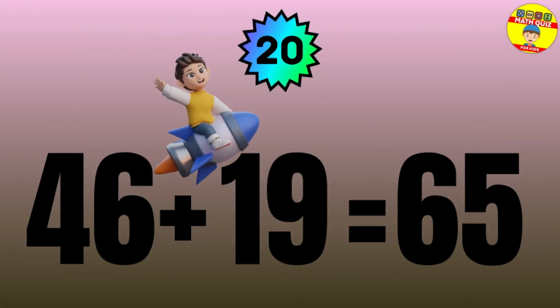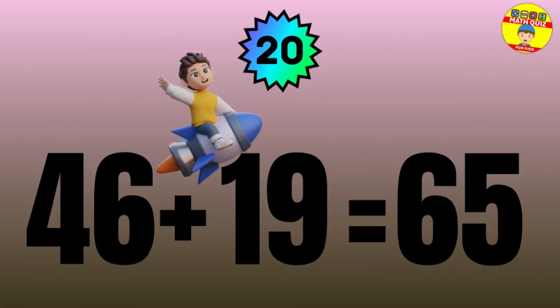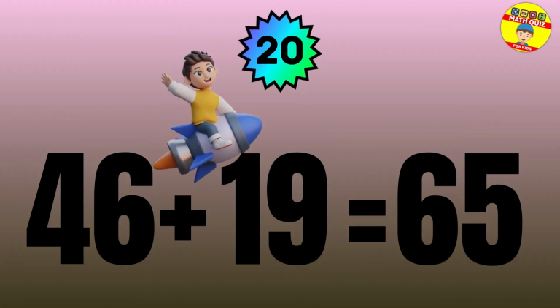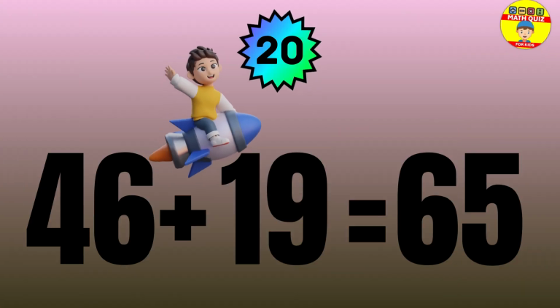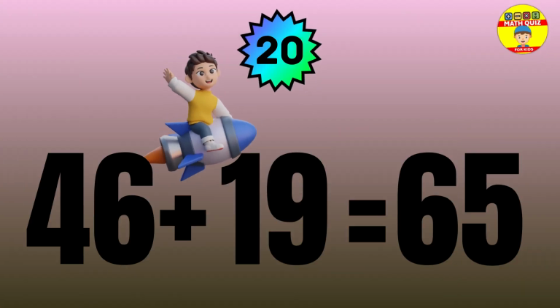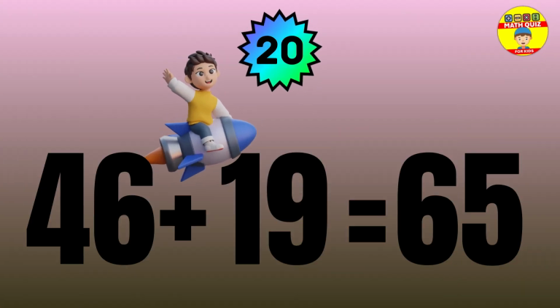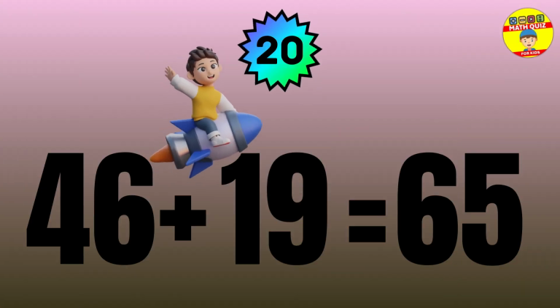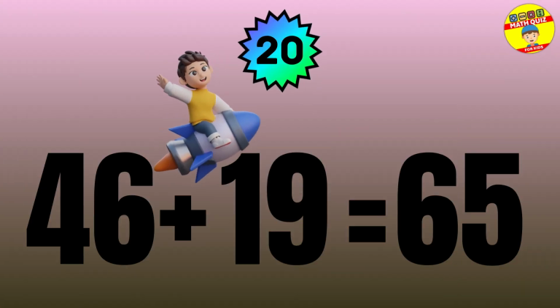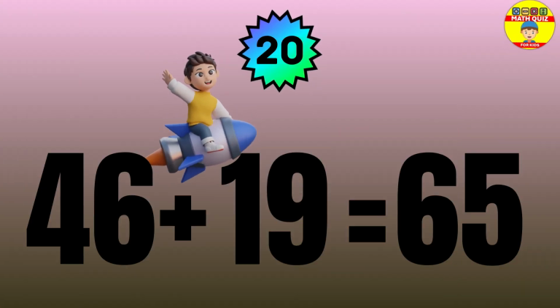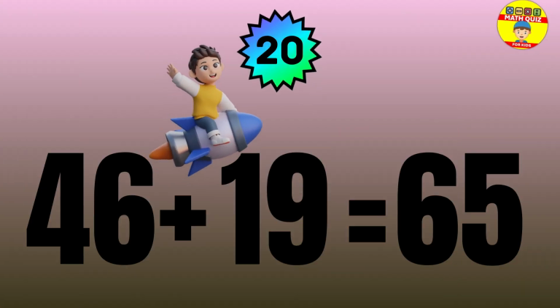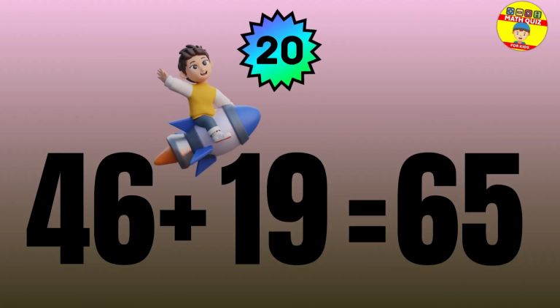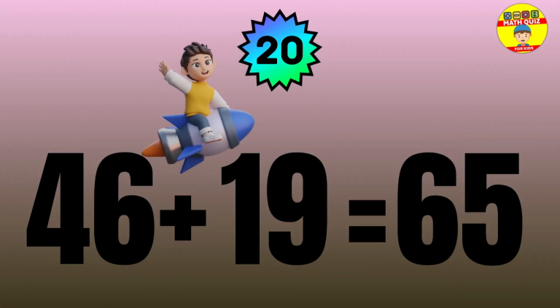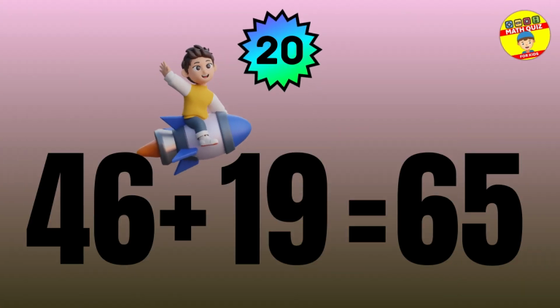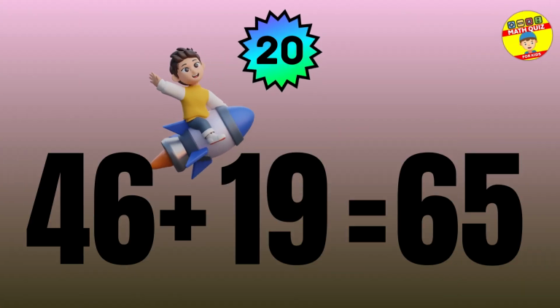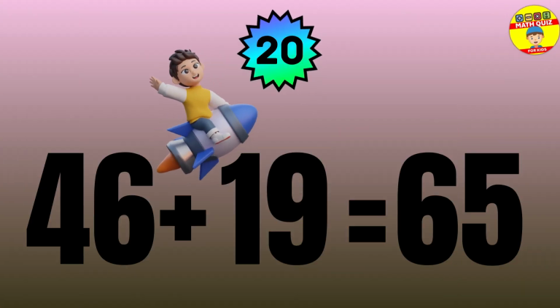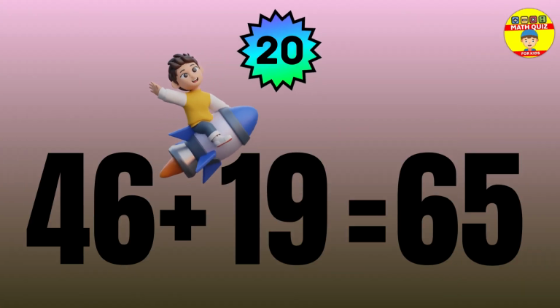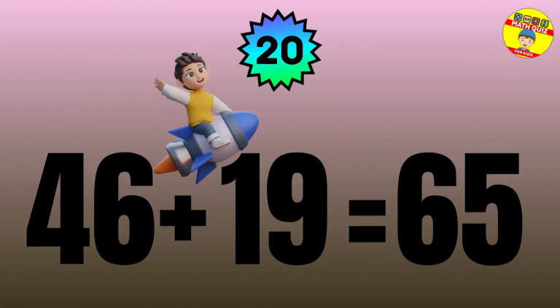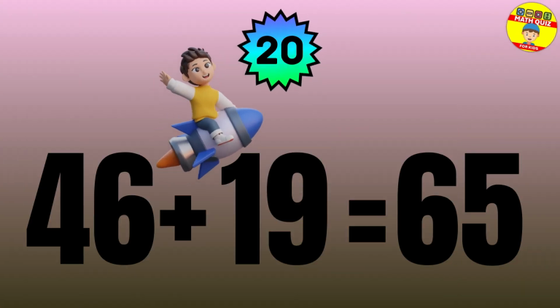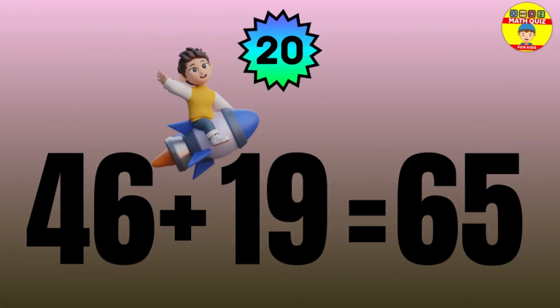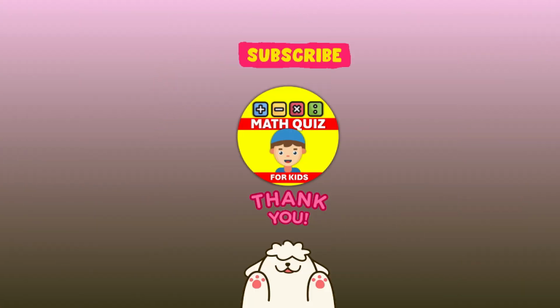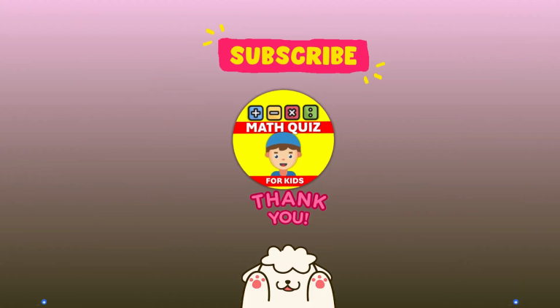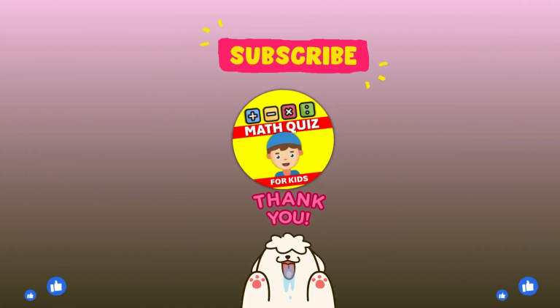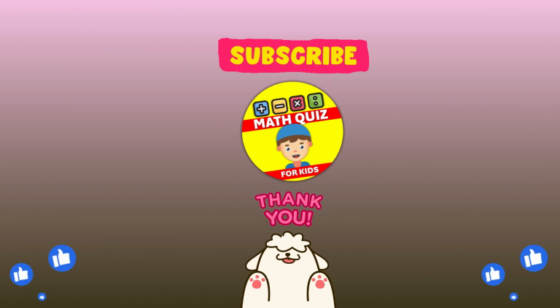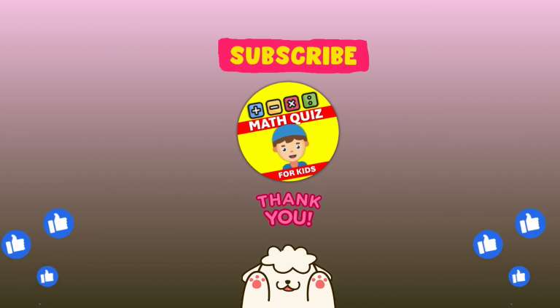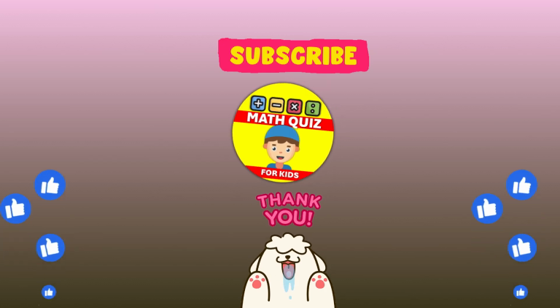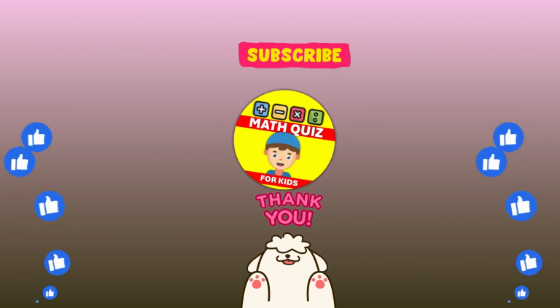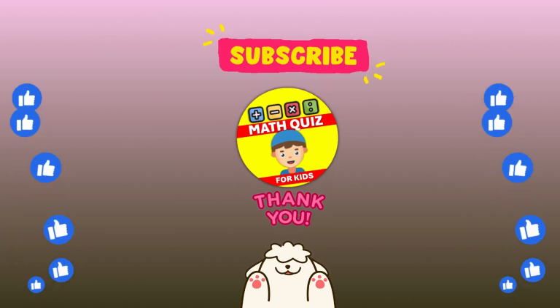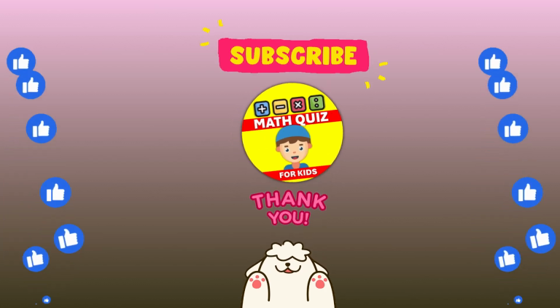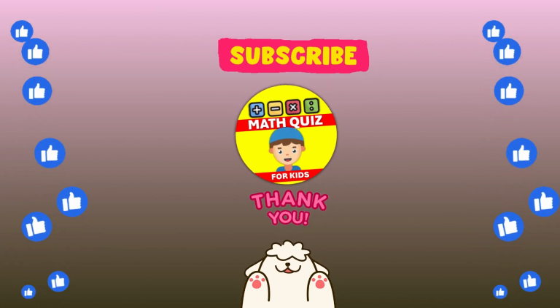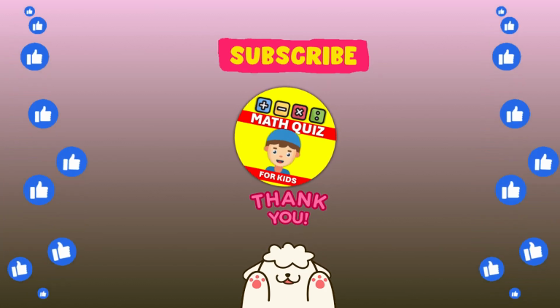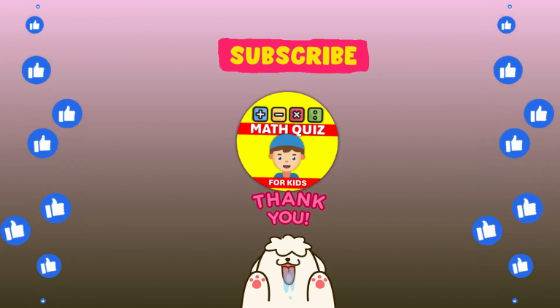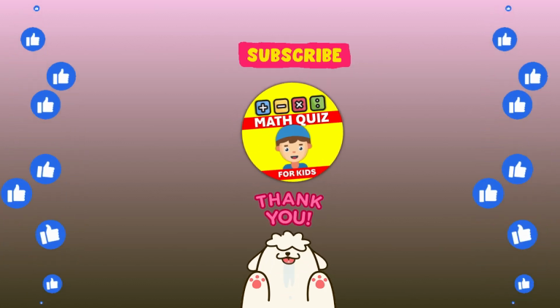The answer is 46 plus 19 equals 65. How many did you get right?